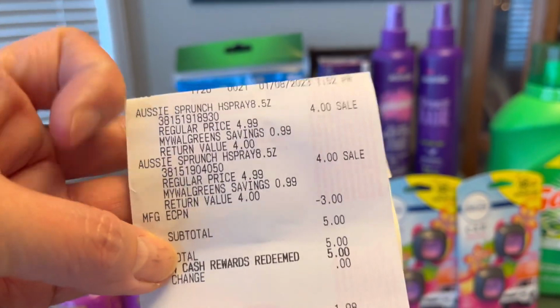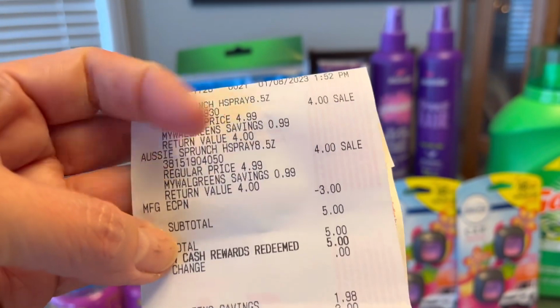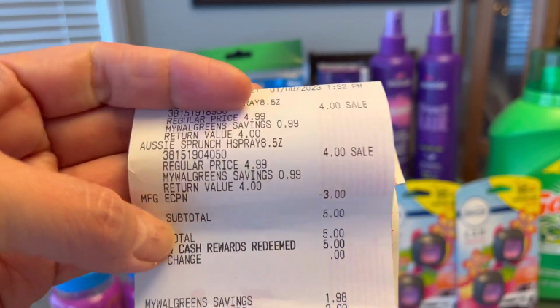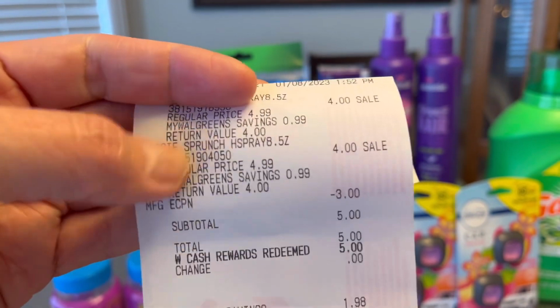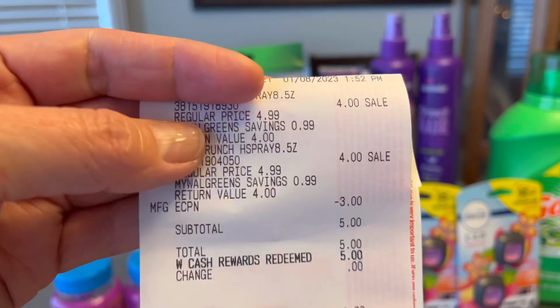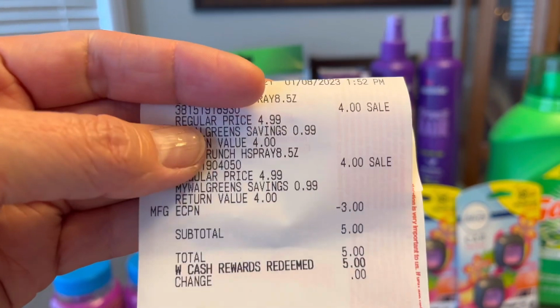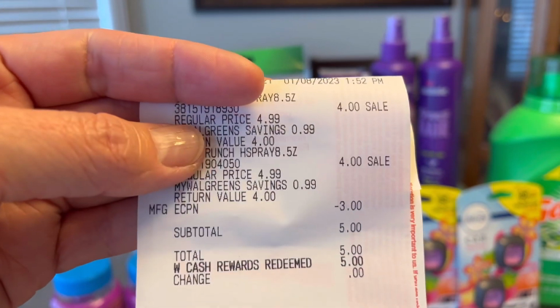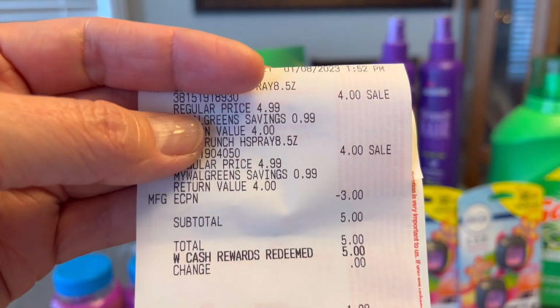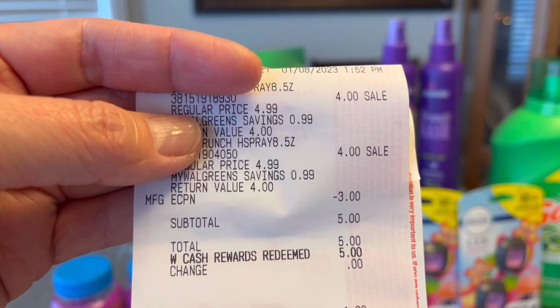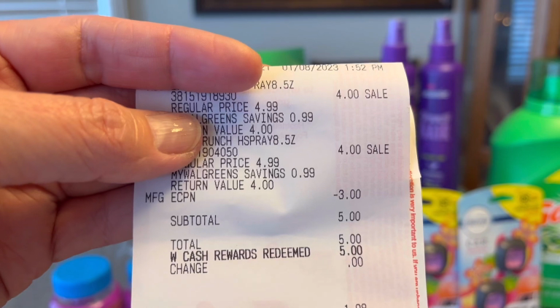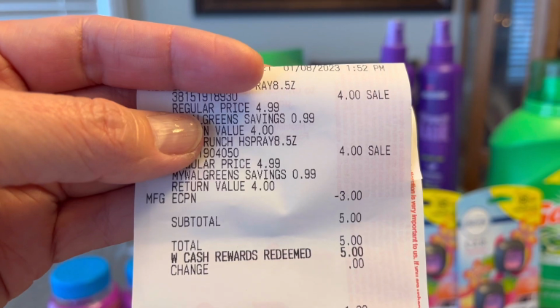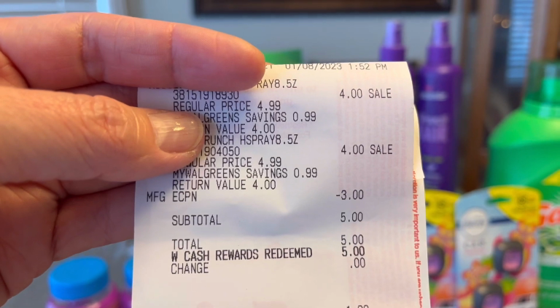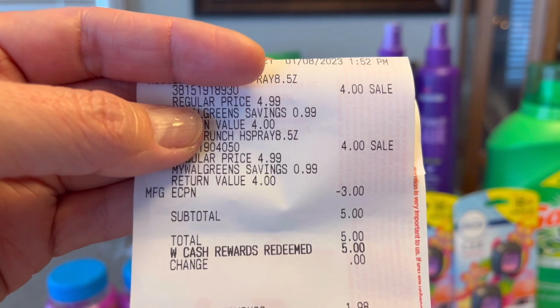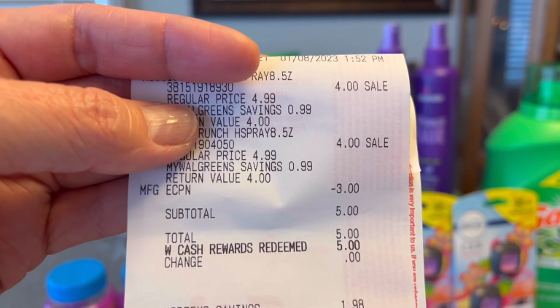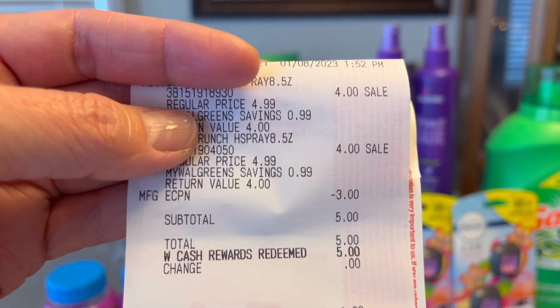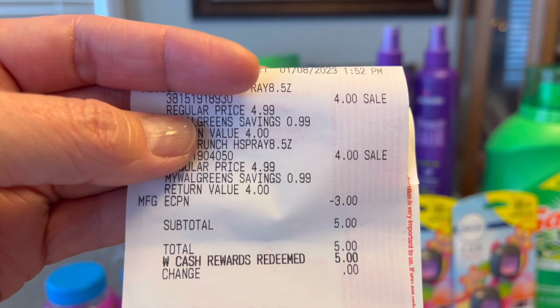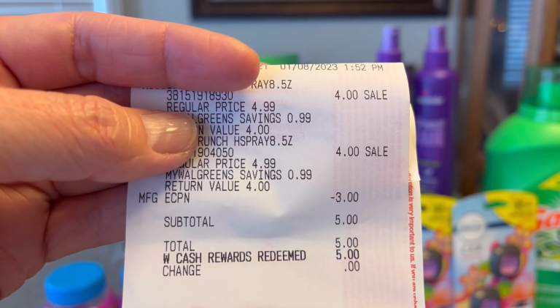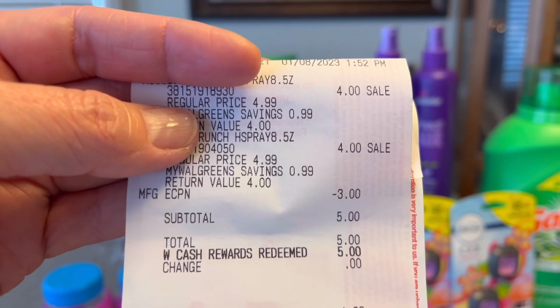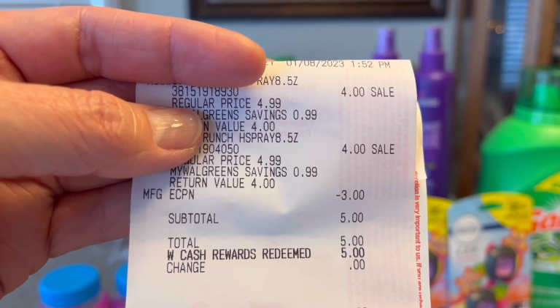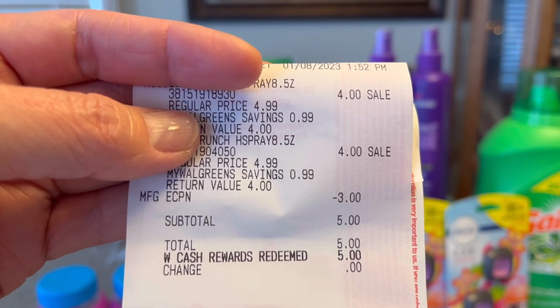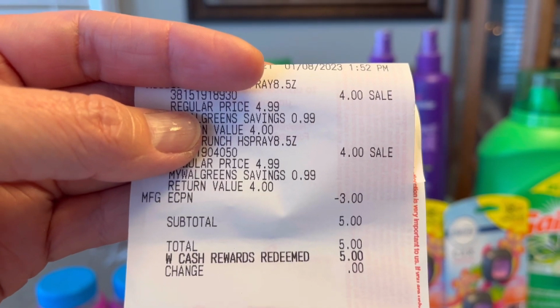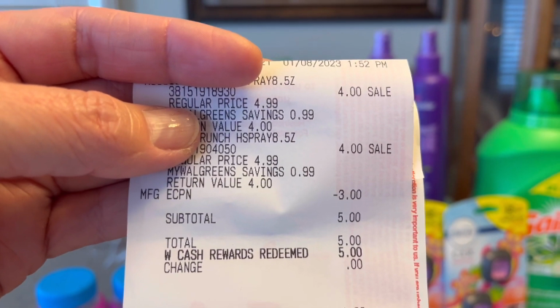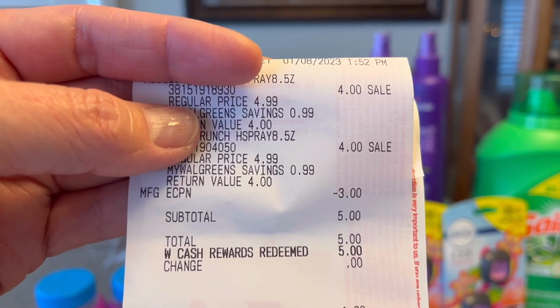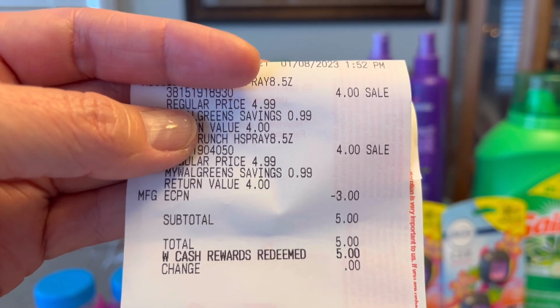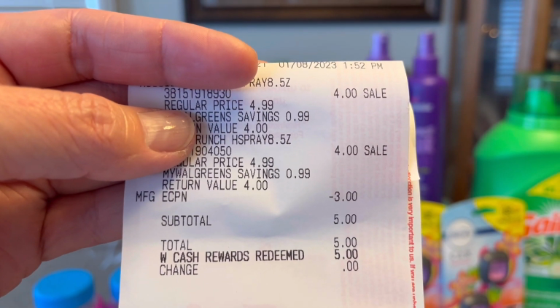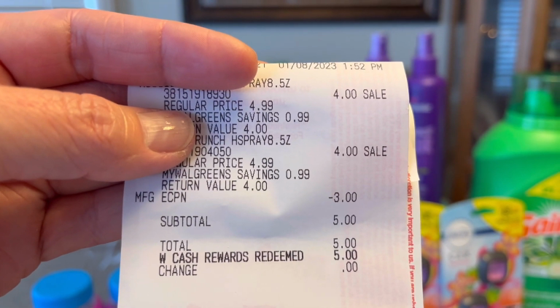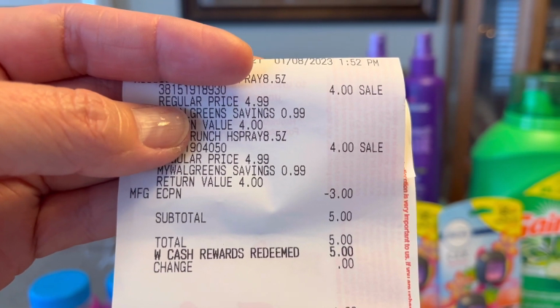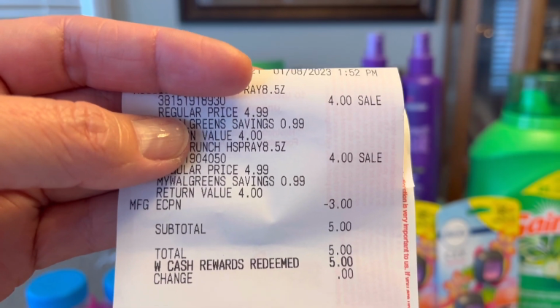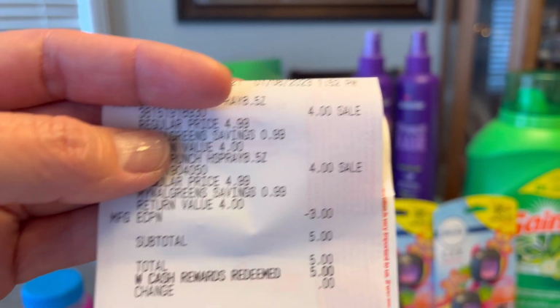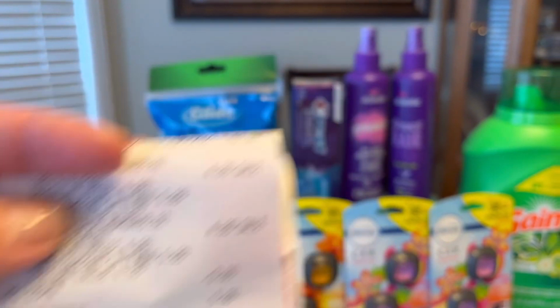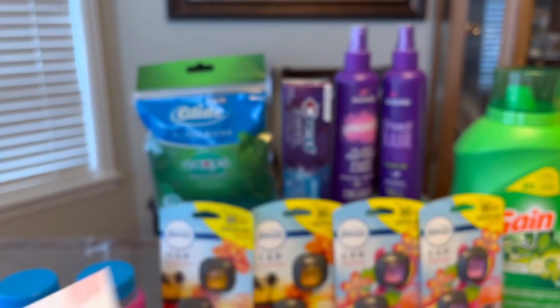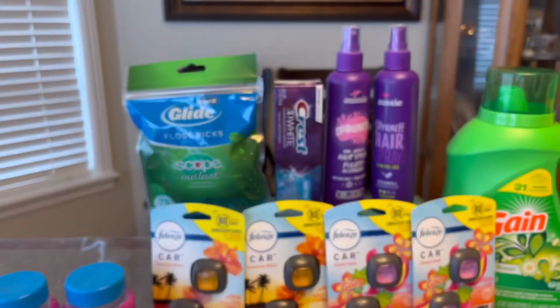For the Aussie, the $4 store Register Rewards printed and again I did not pay anything out of pocket because I used store money.